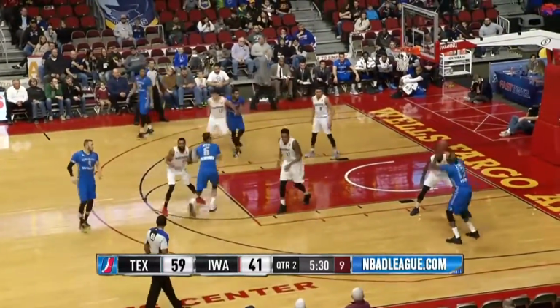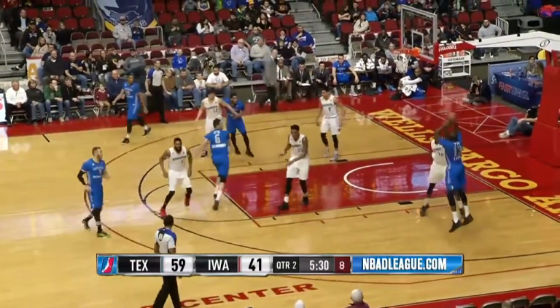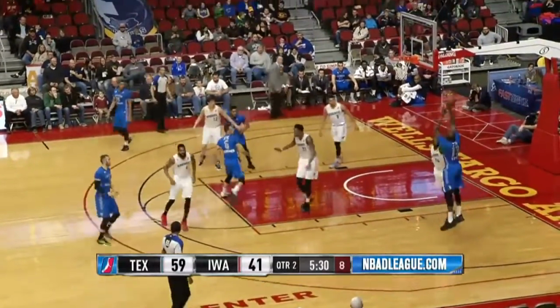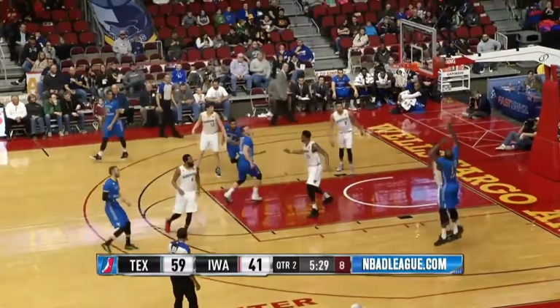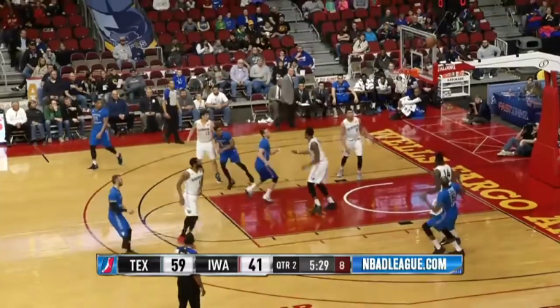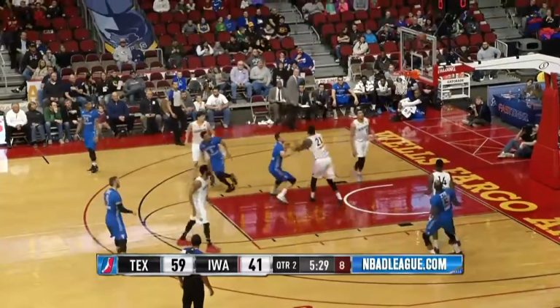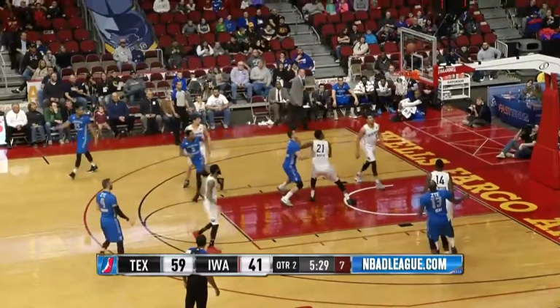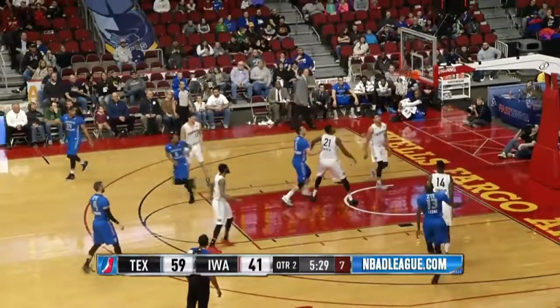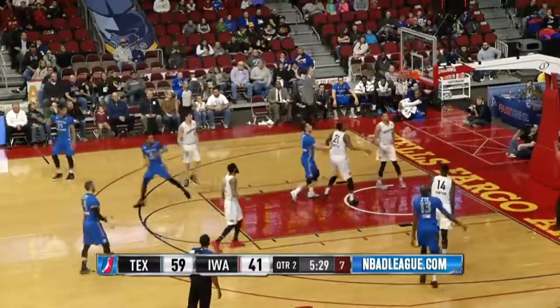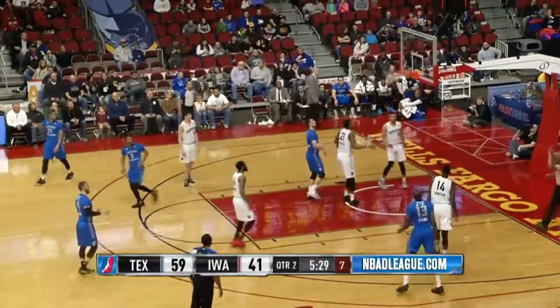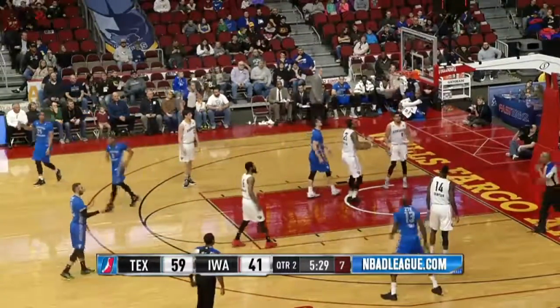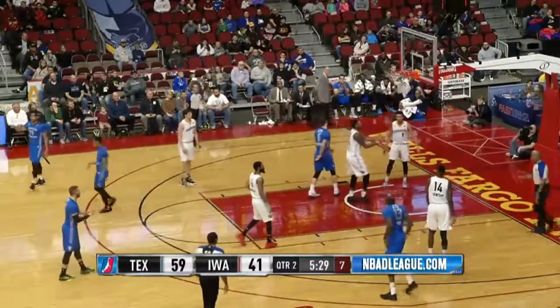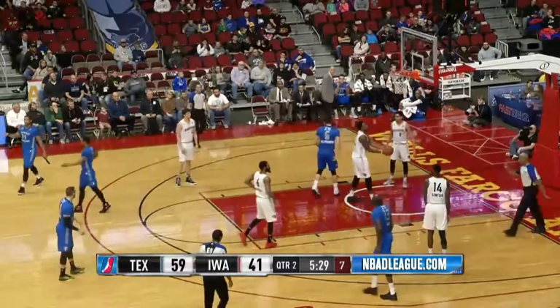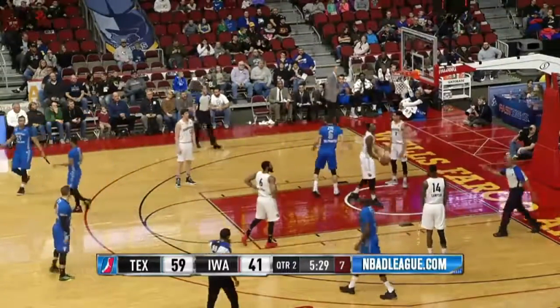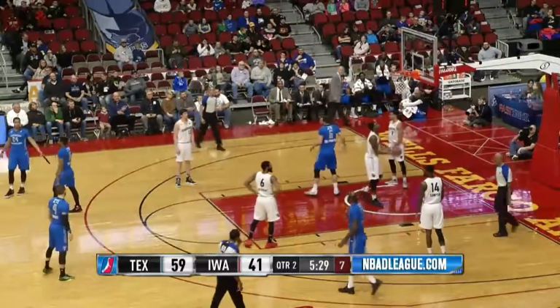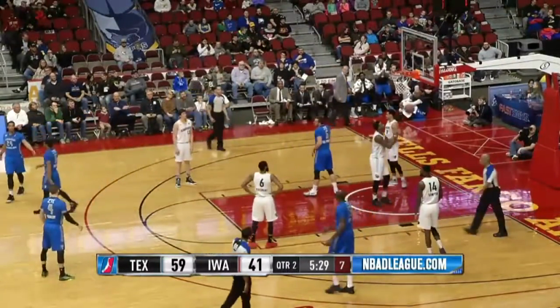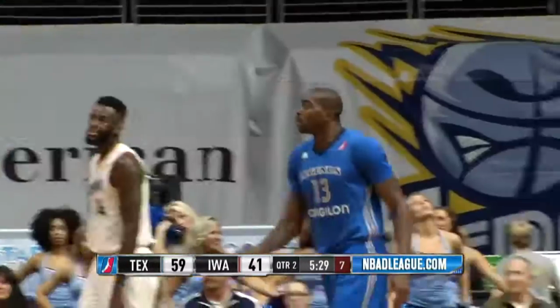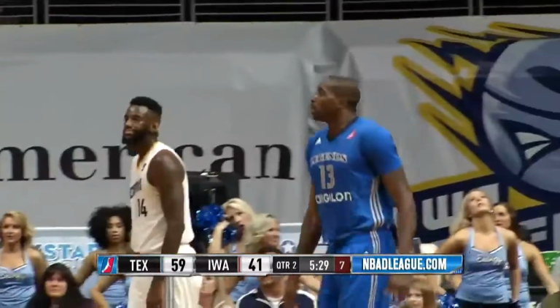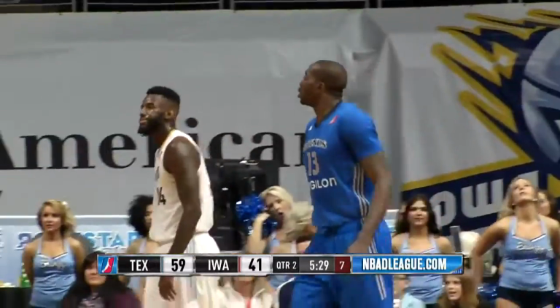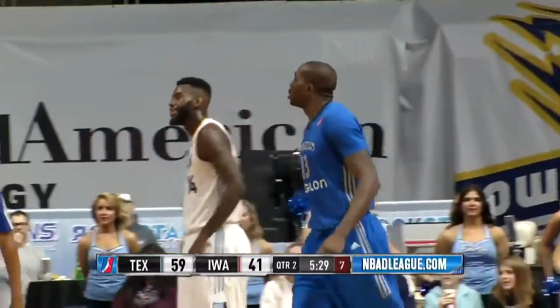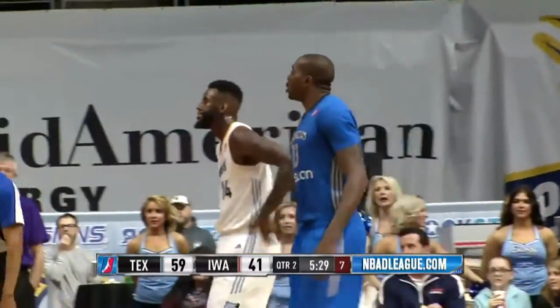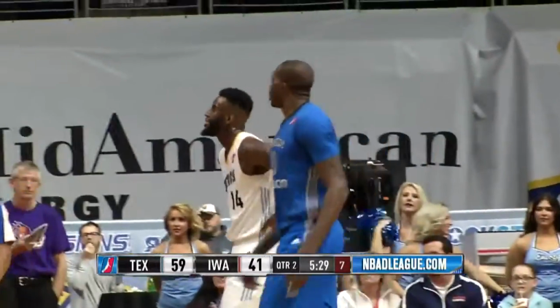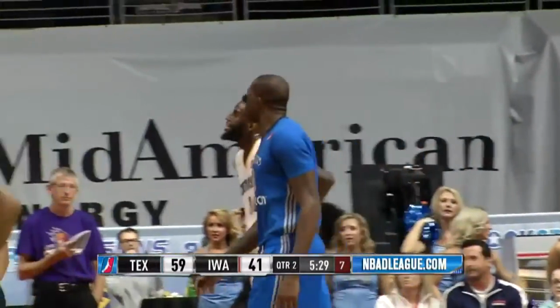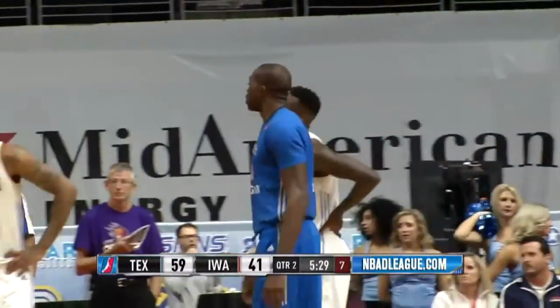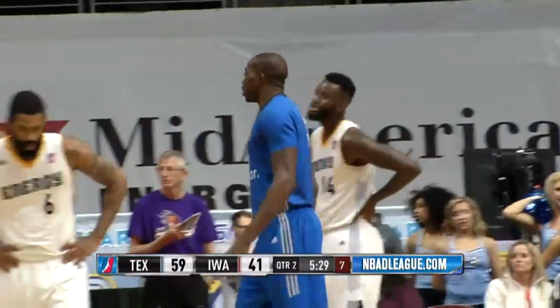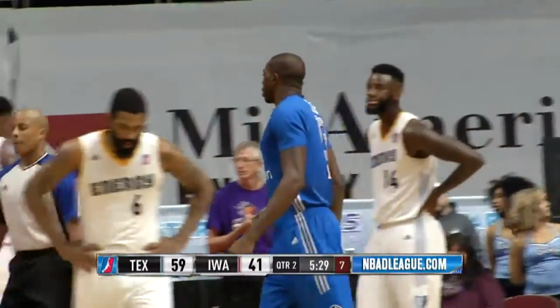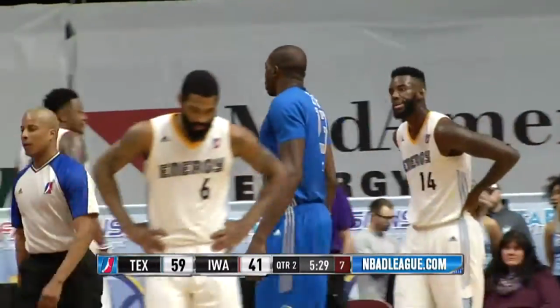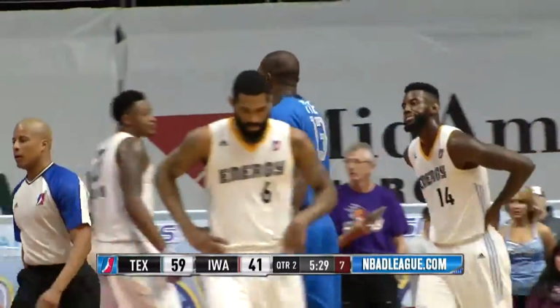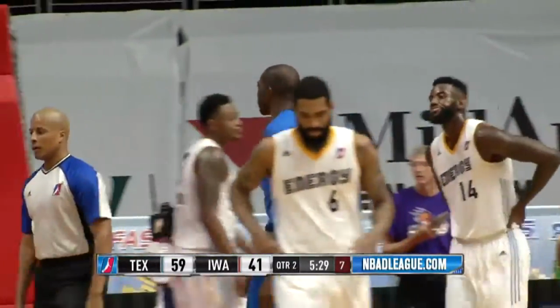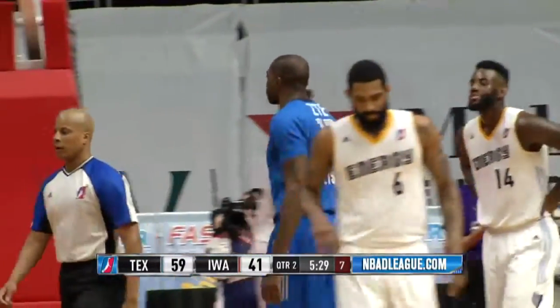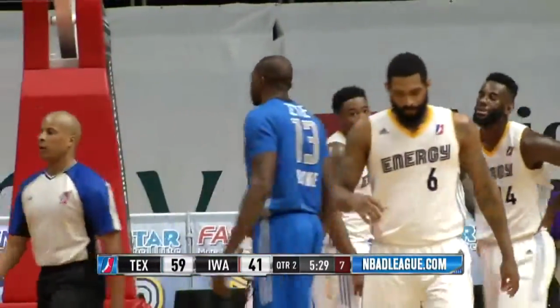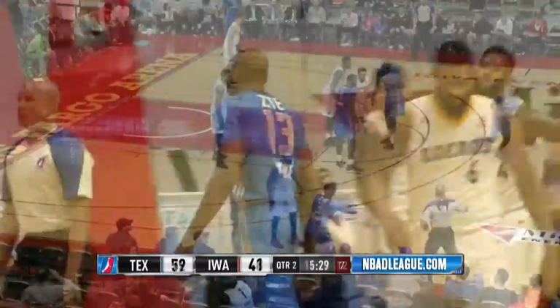Here's Lazmi. Faces up, lets fly, and he's fouled on the right elbow as he releases the jumper, and it falls.